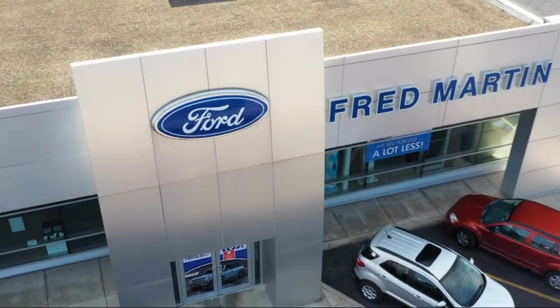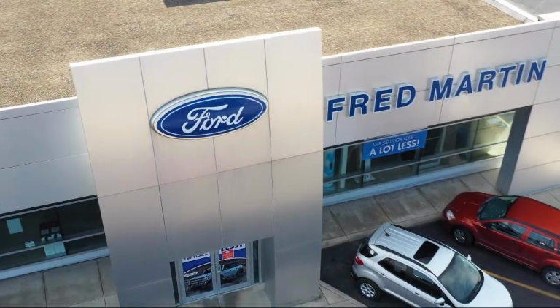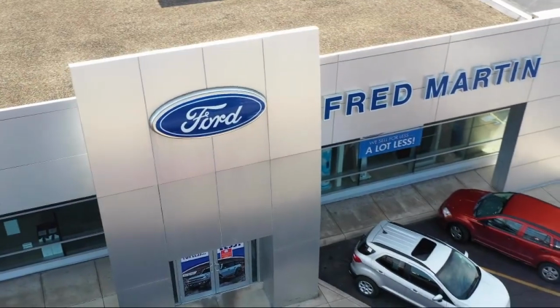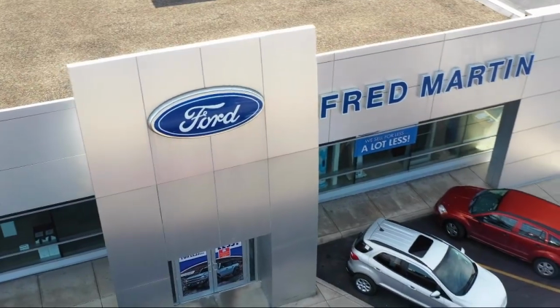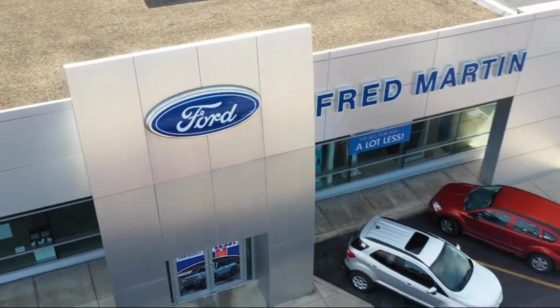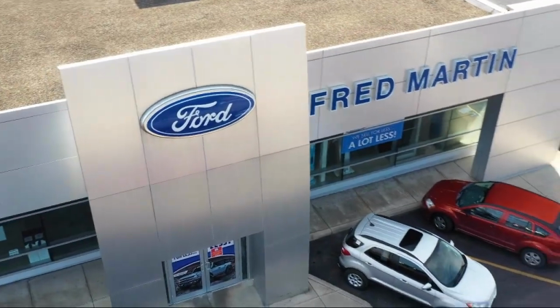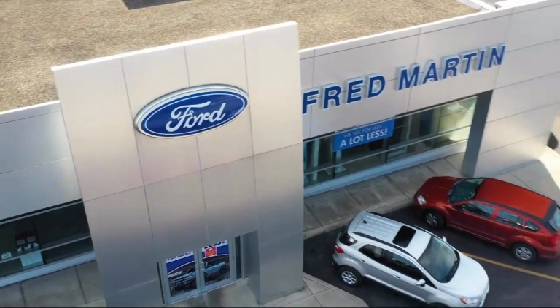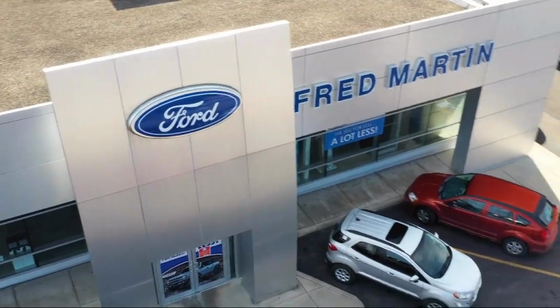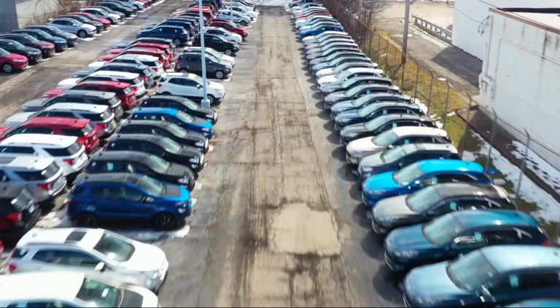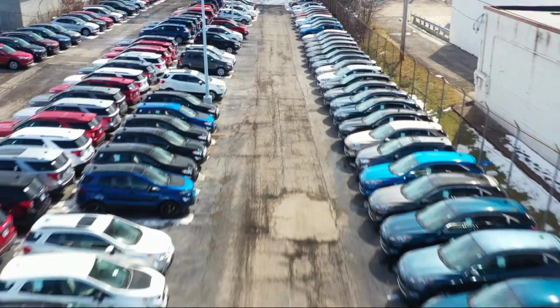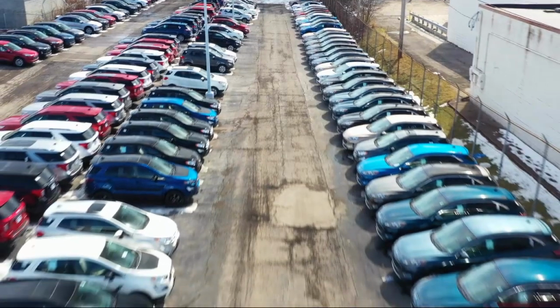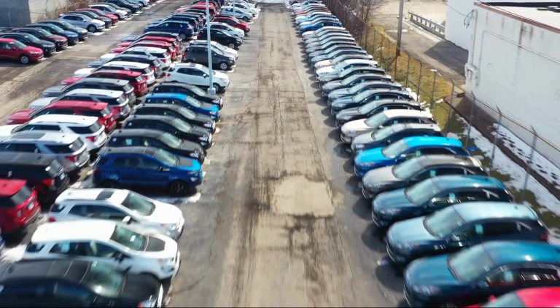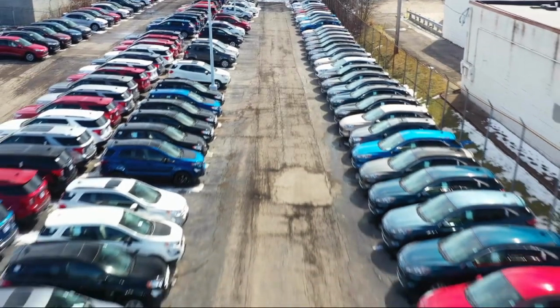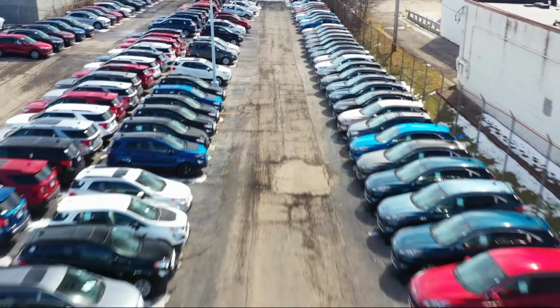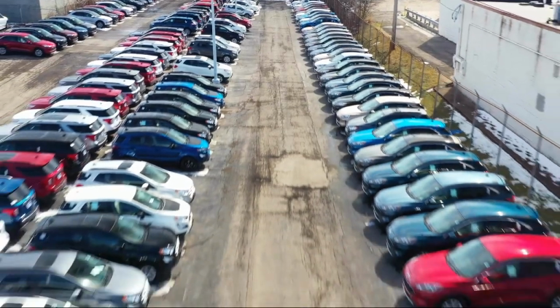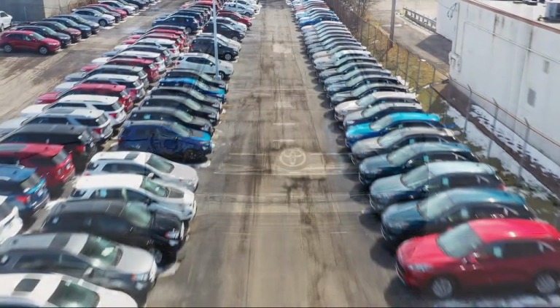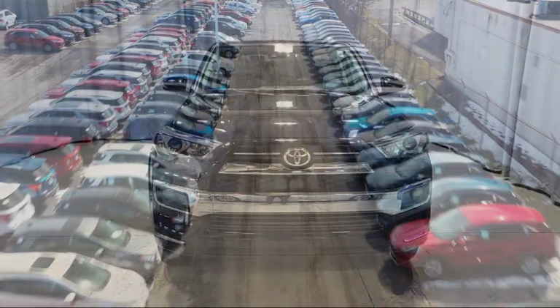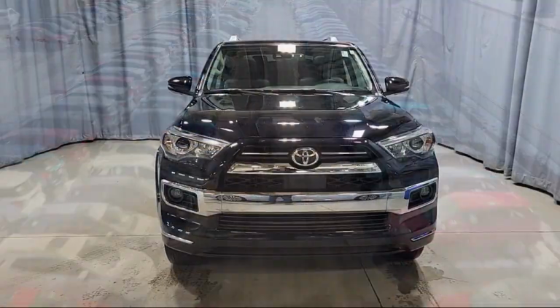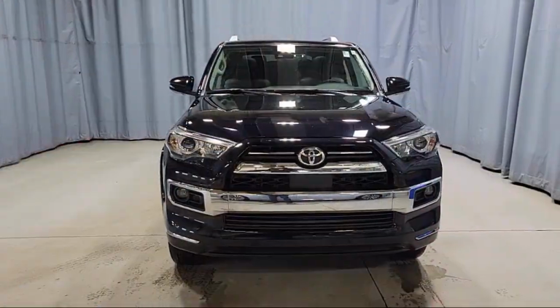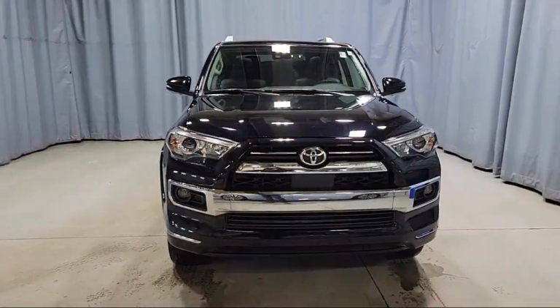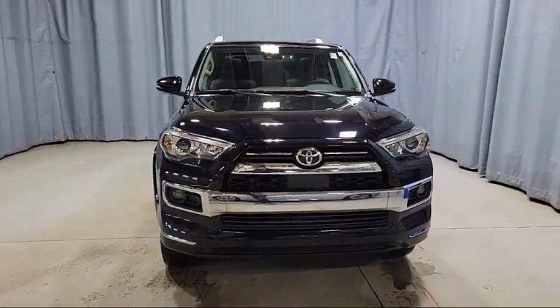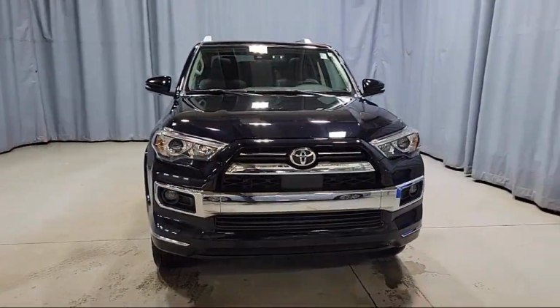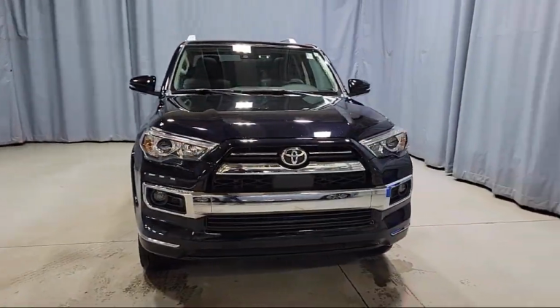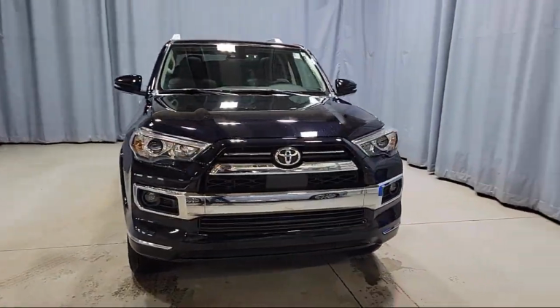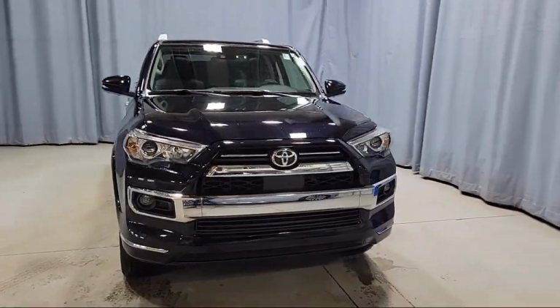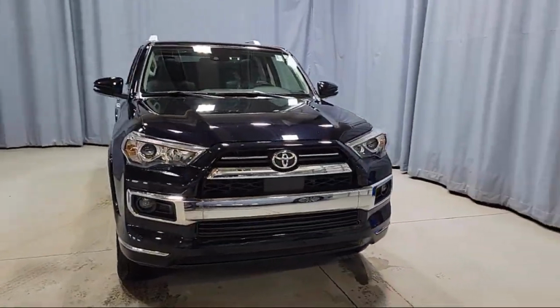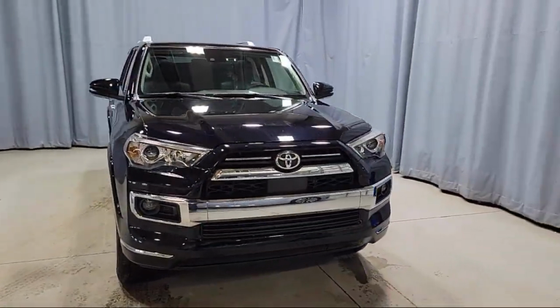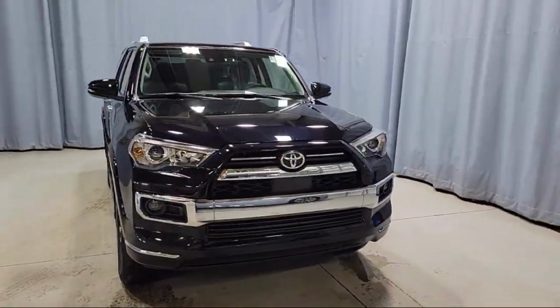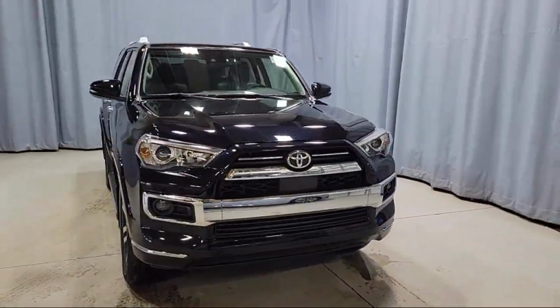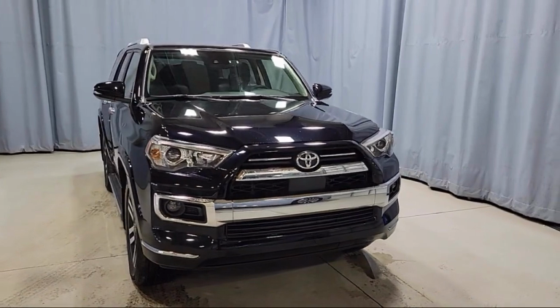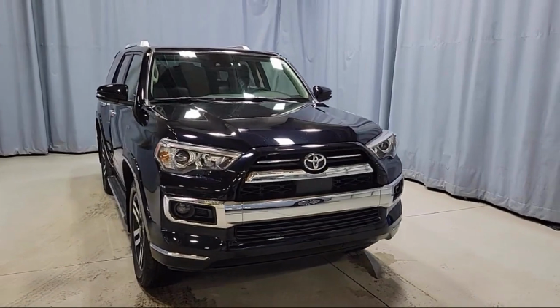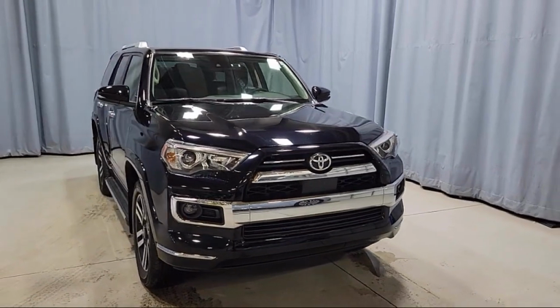Welcome to Fred Martin Ford, and here's a look at another one of our great vehicles from our inventory.